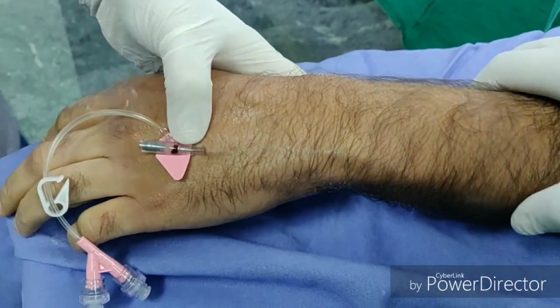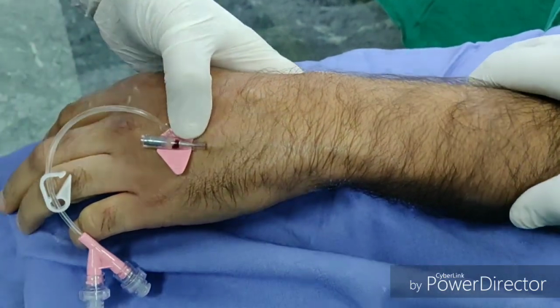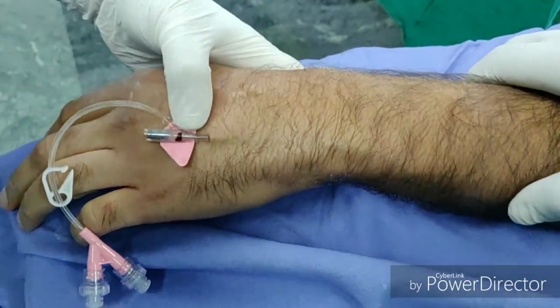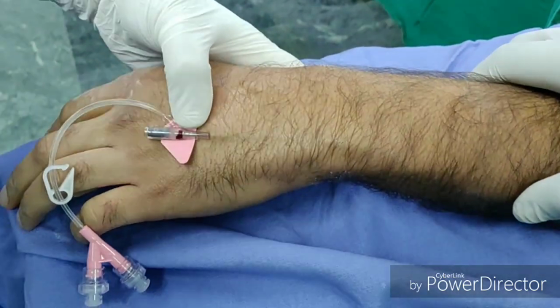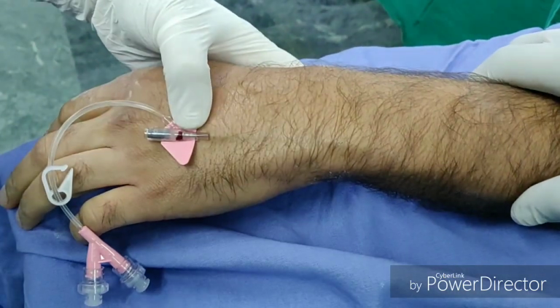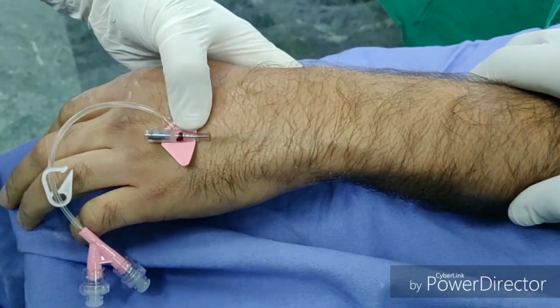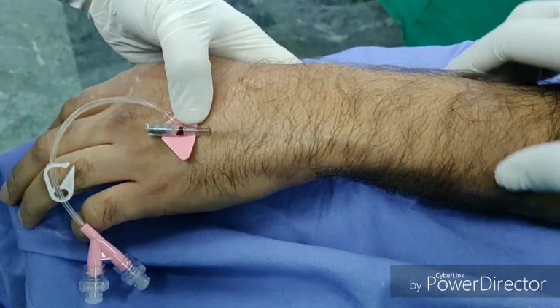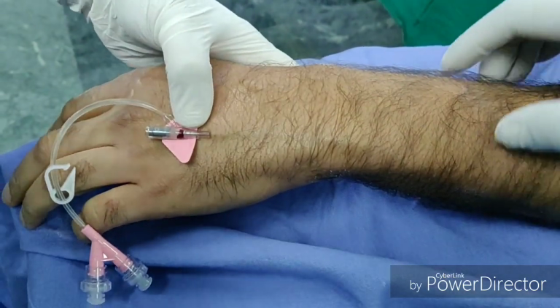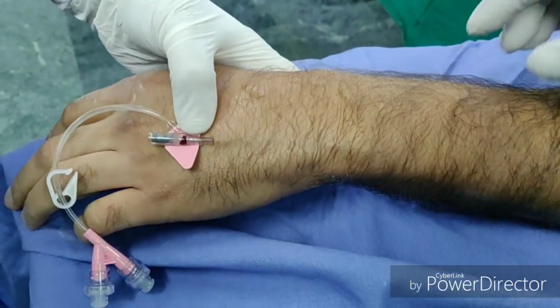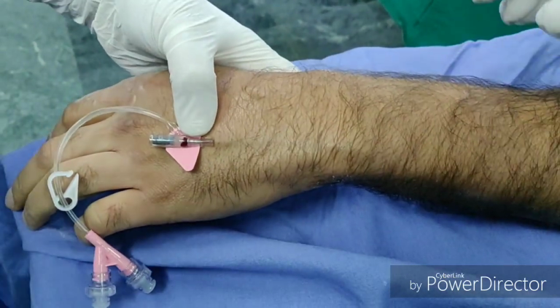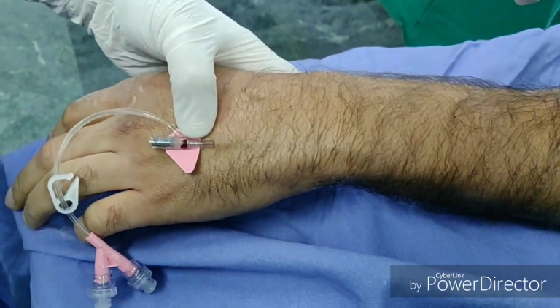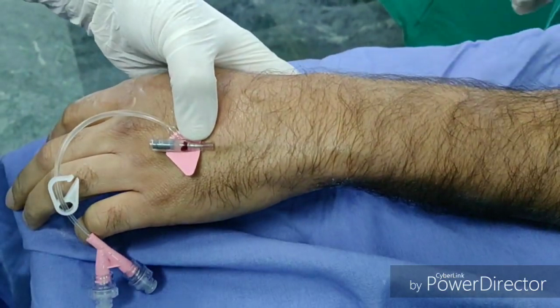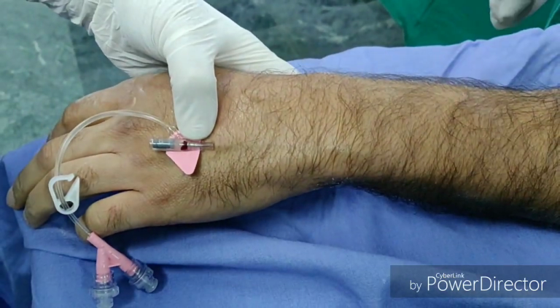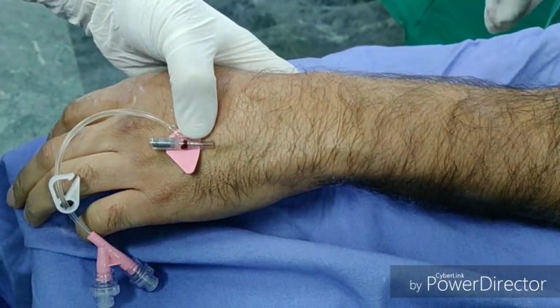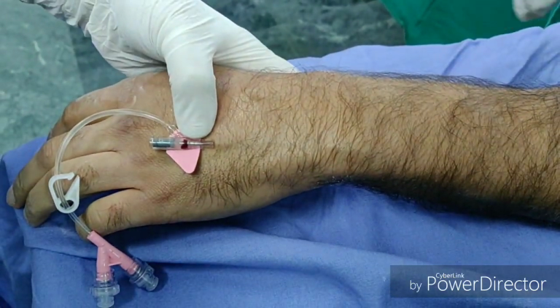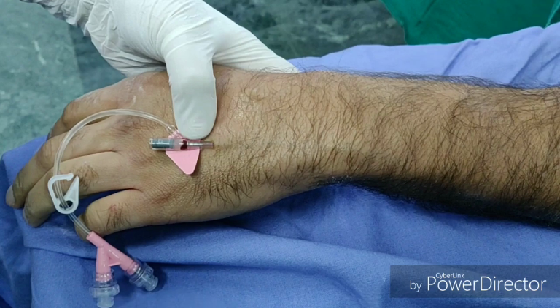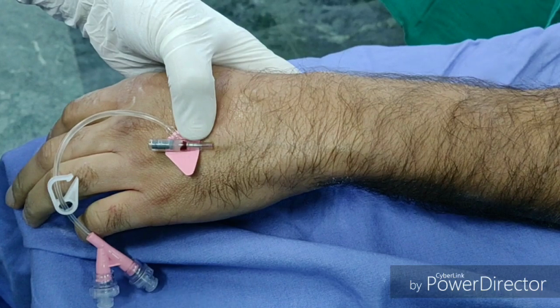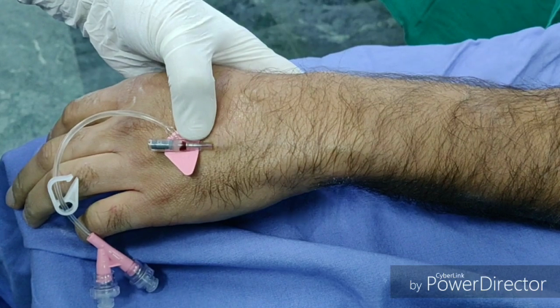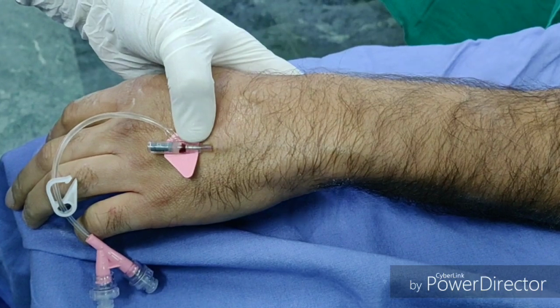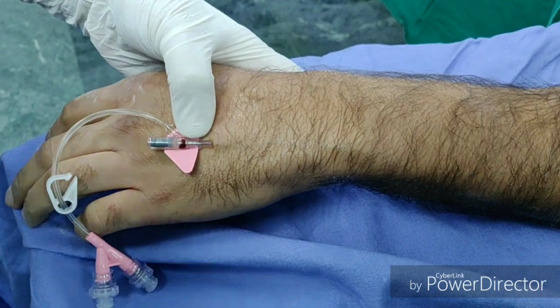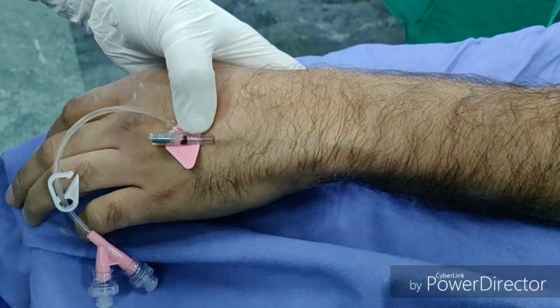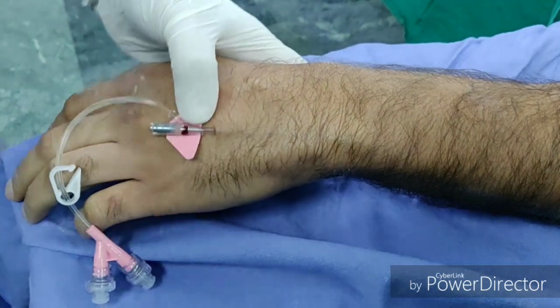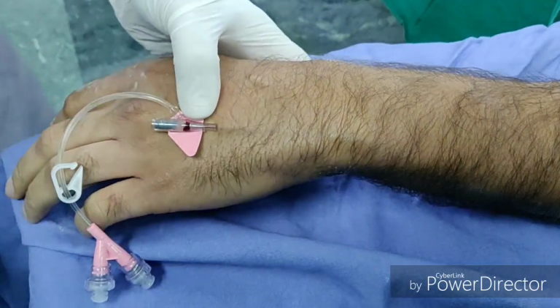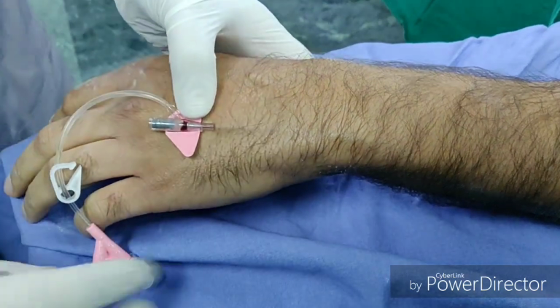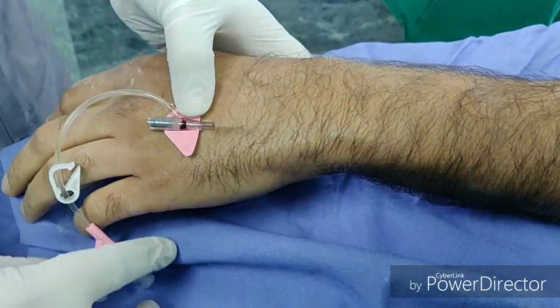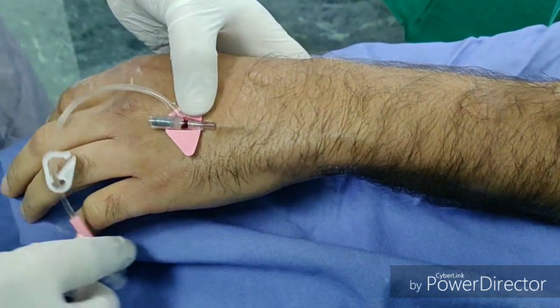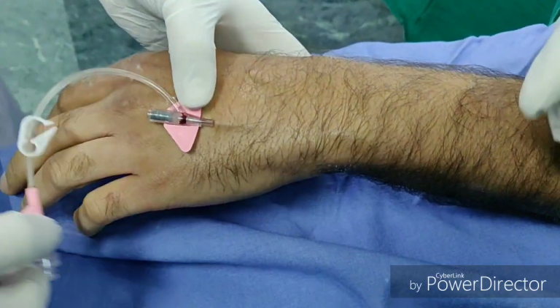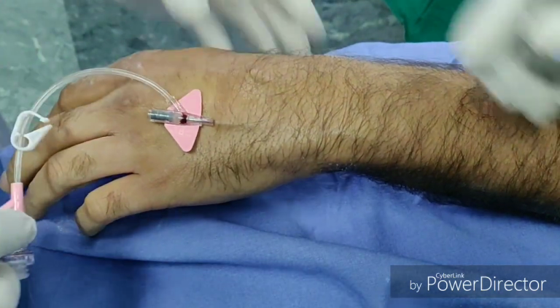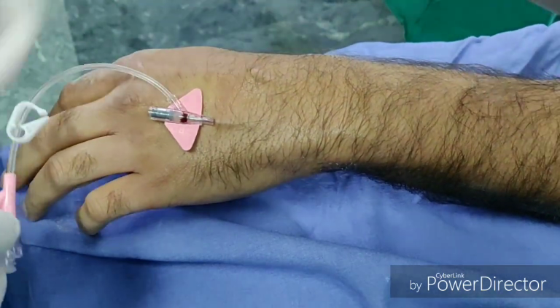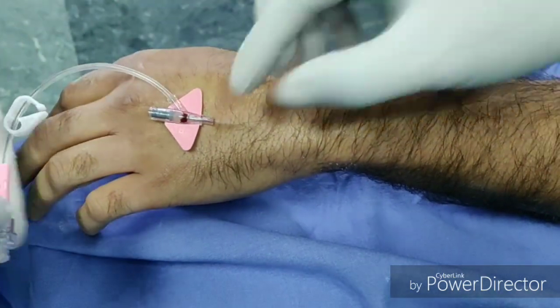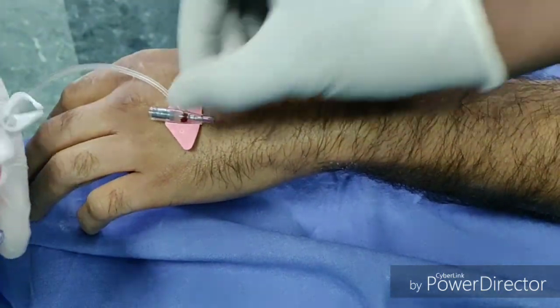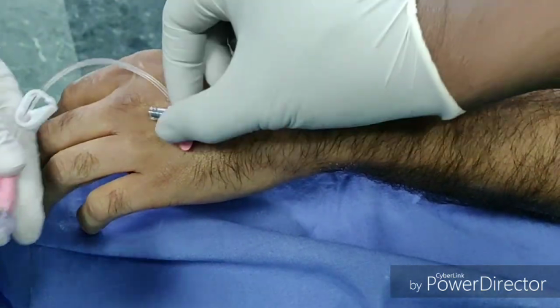The tourniquet is released and the needle is discarded in the sharps box. The IV cannula is now flushed with saline.